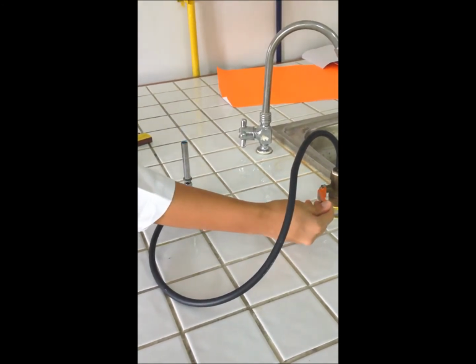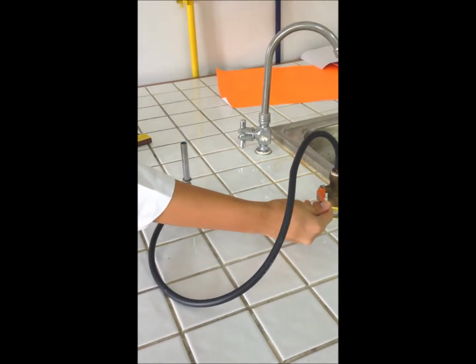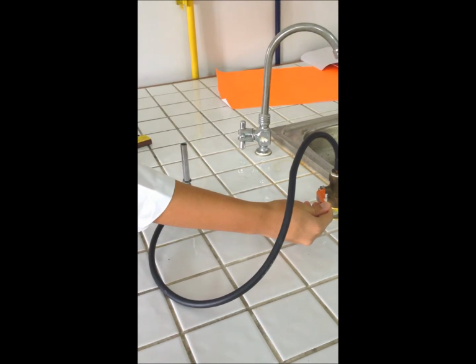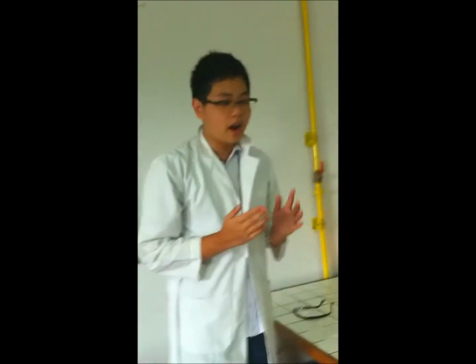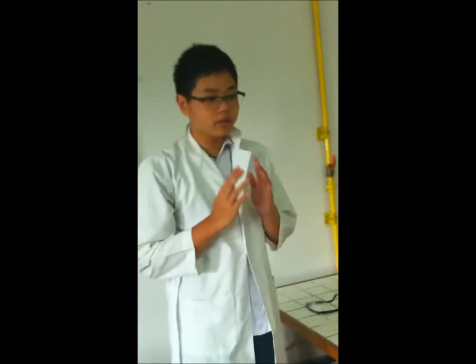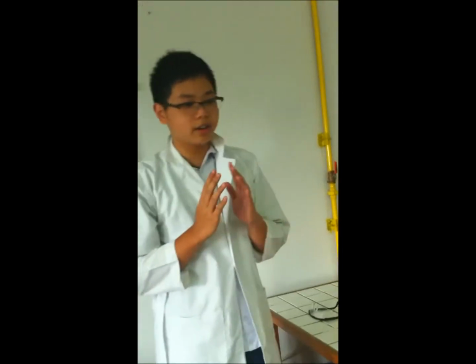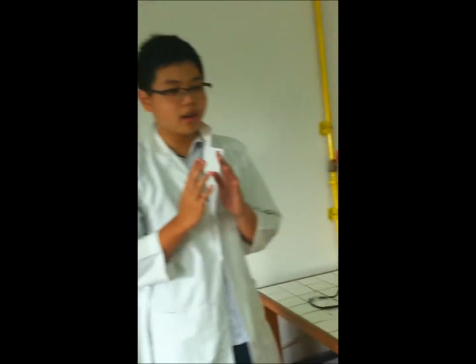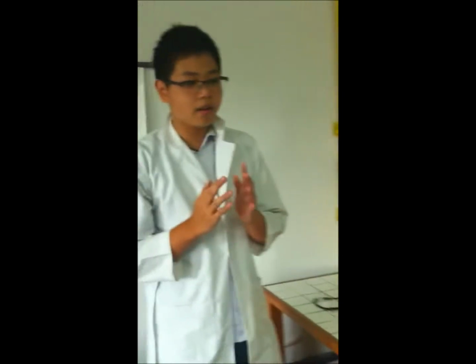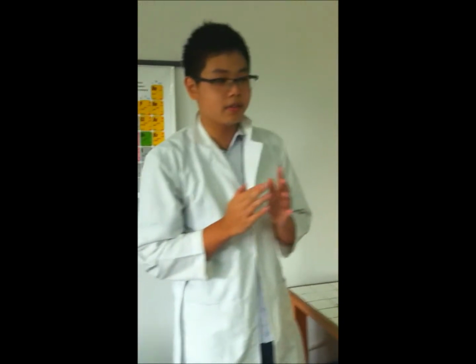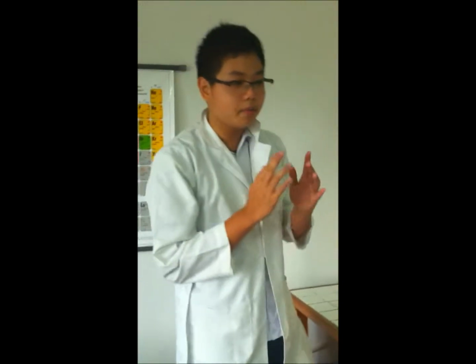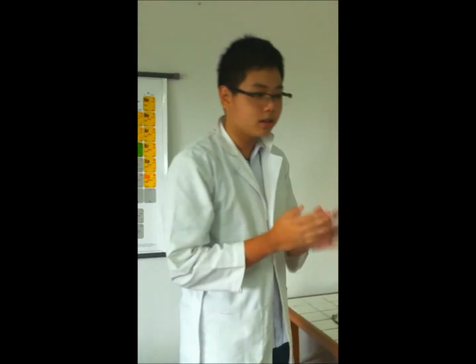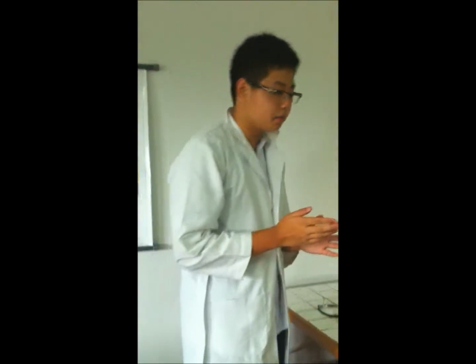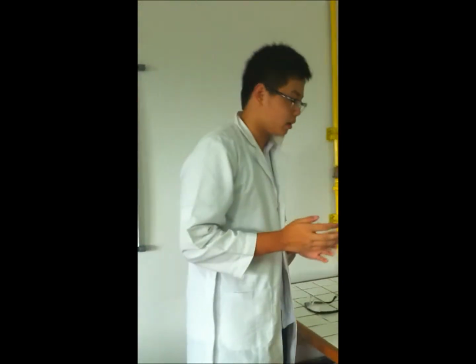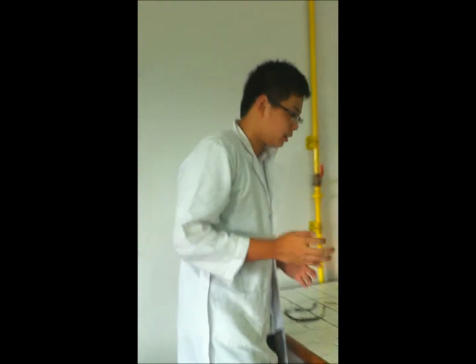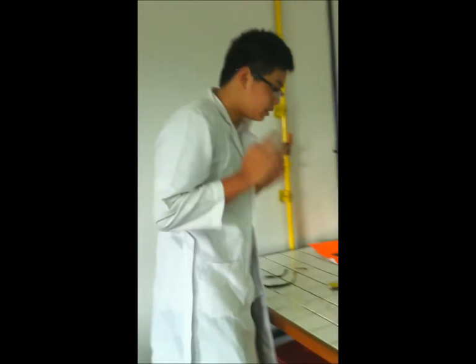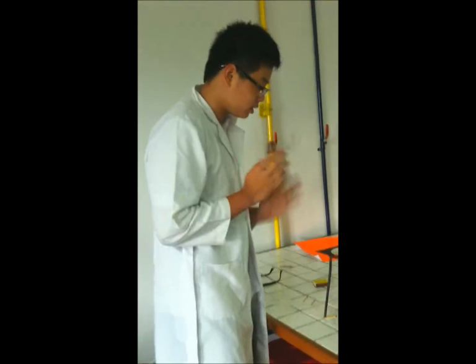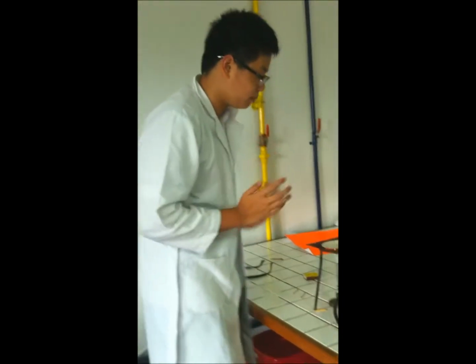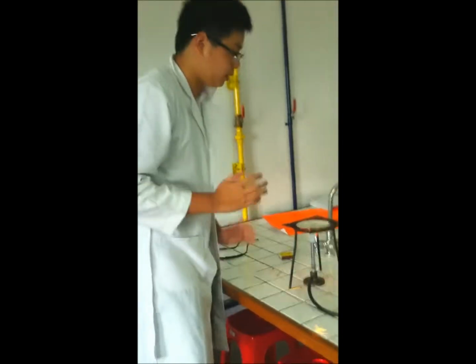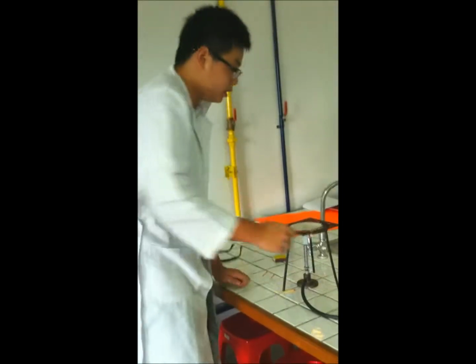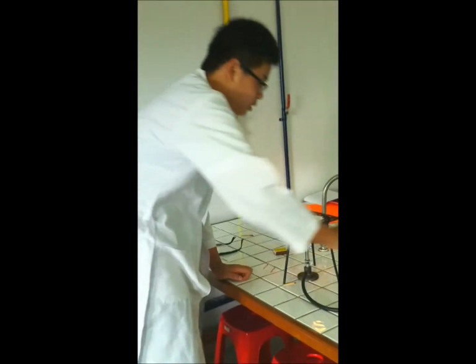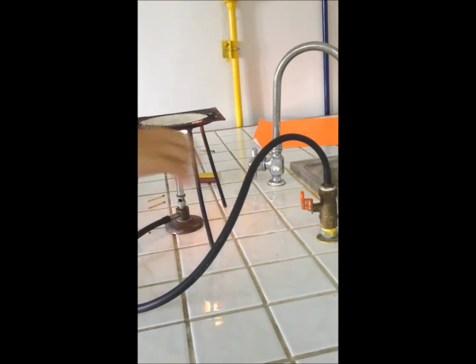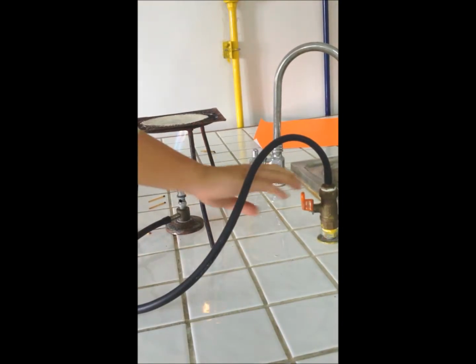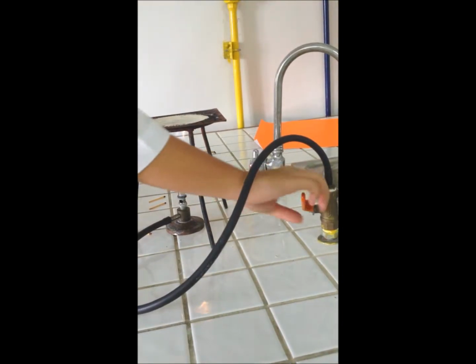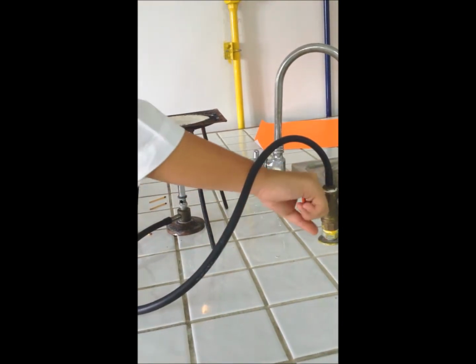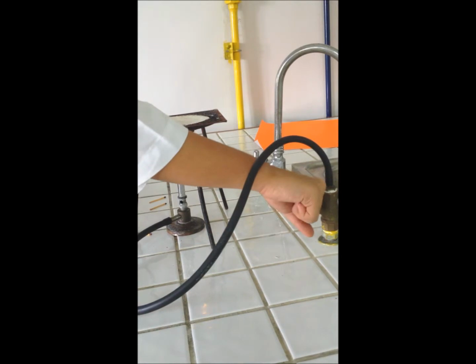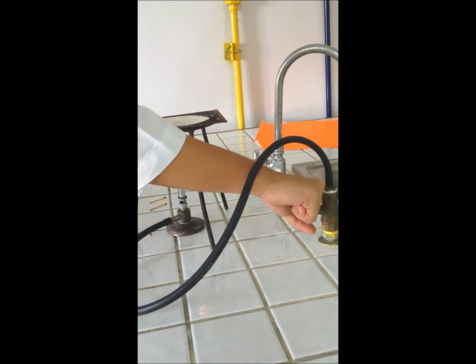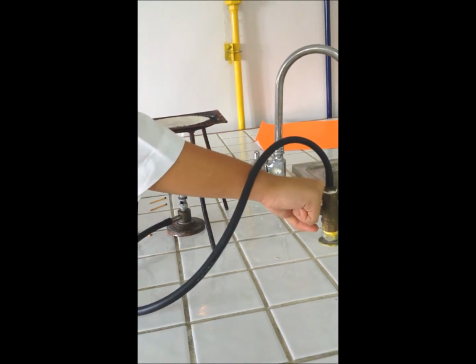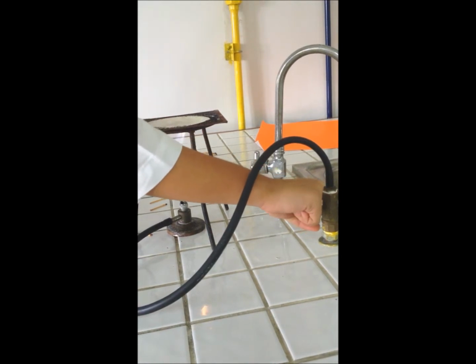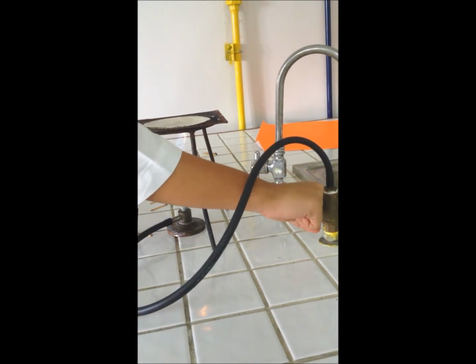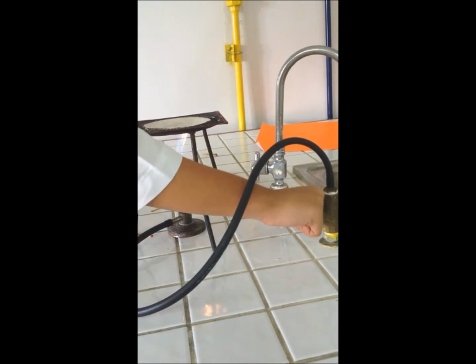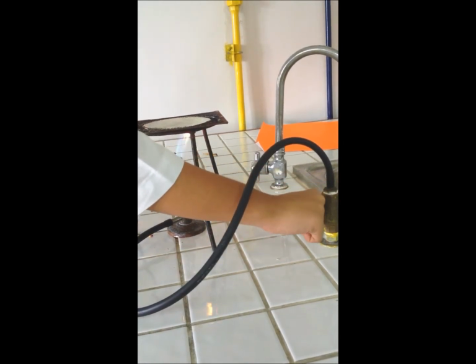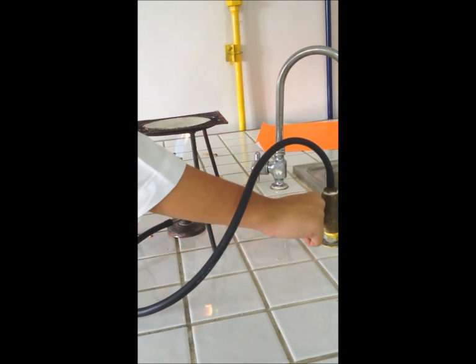How to turn off the Bunsen burner? It's simple — you just need to shut the gas tap off.